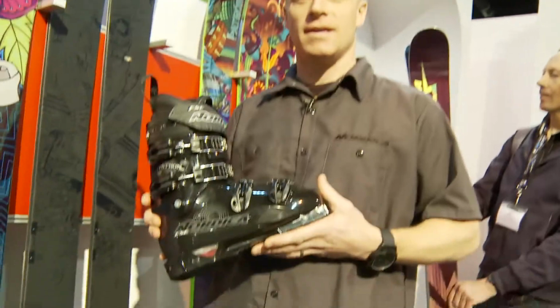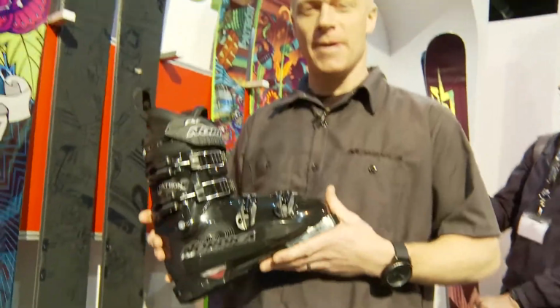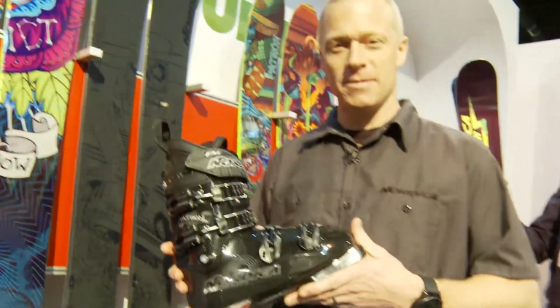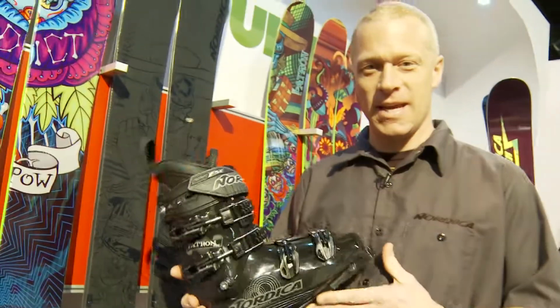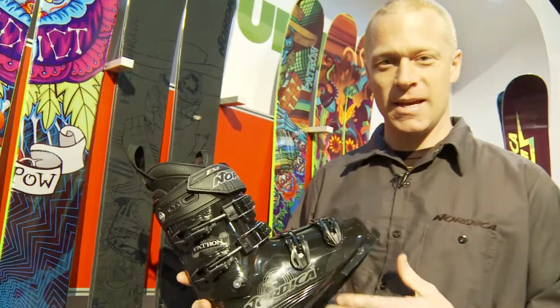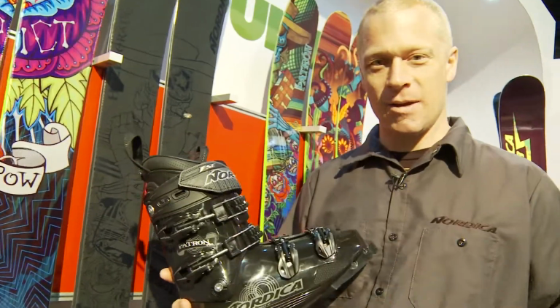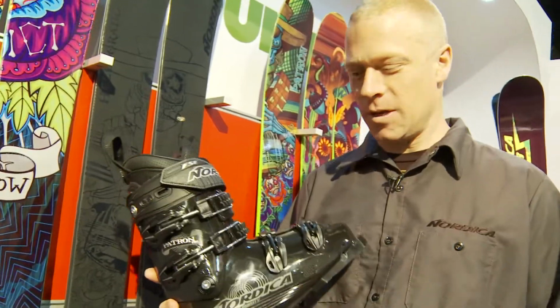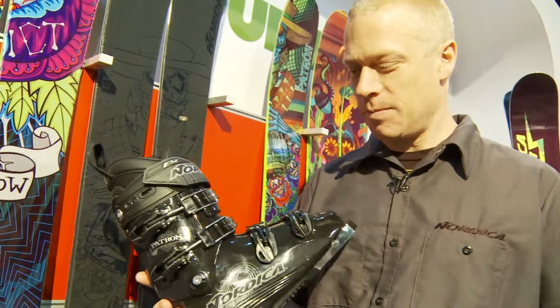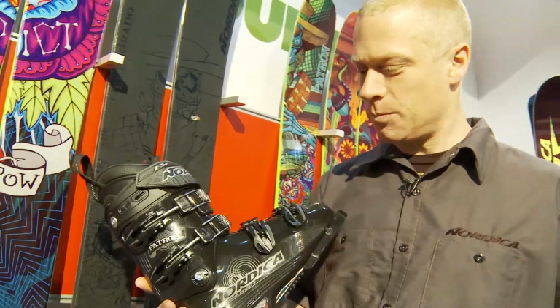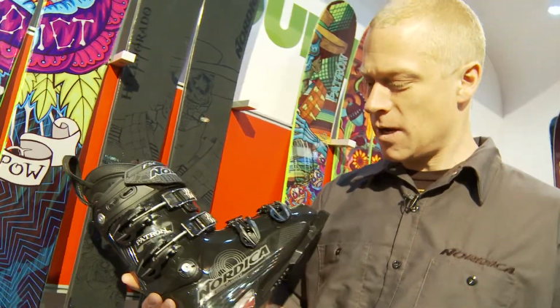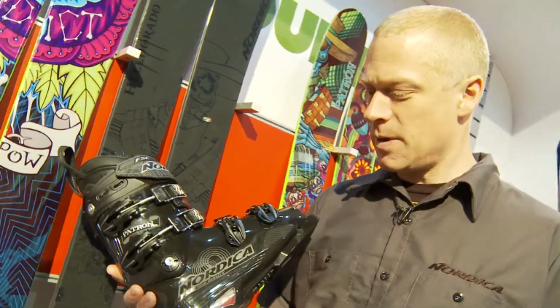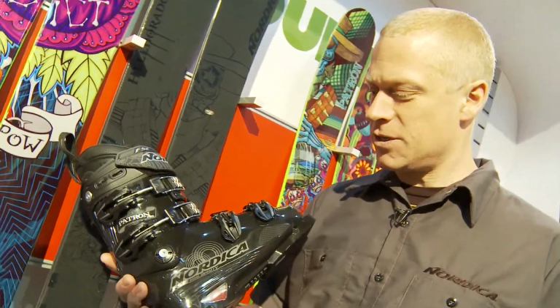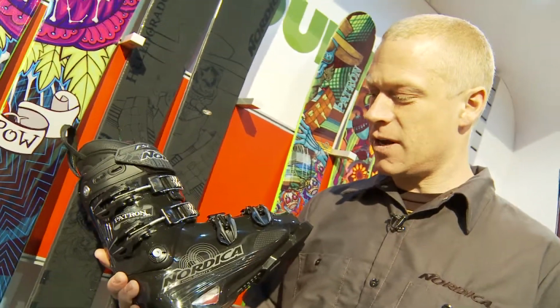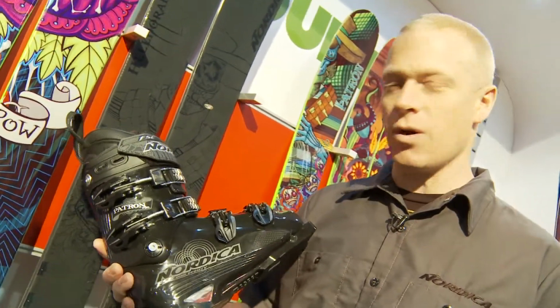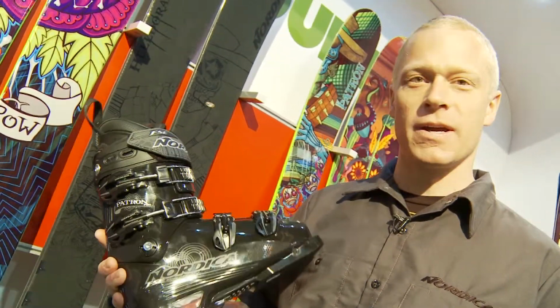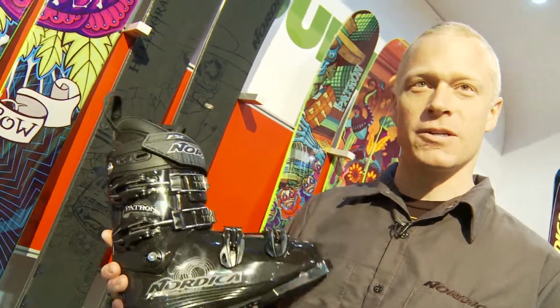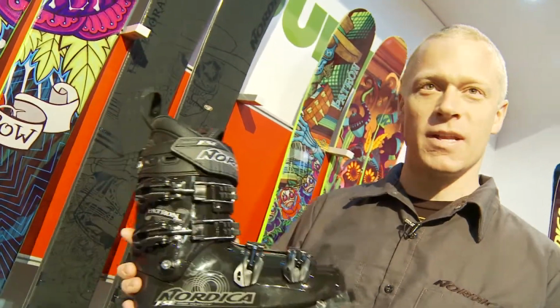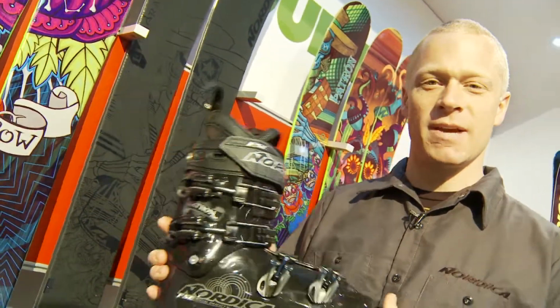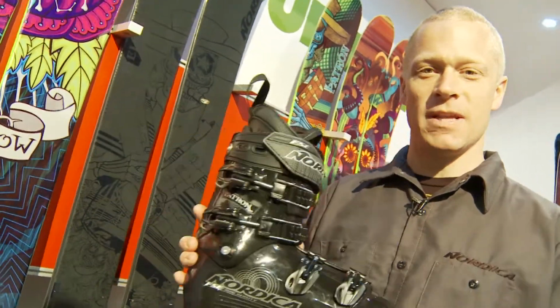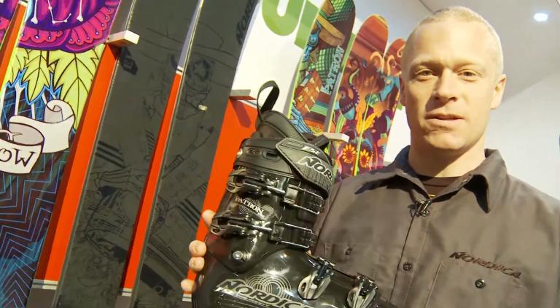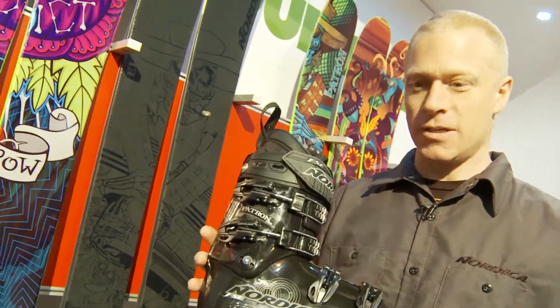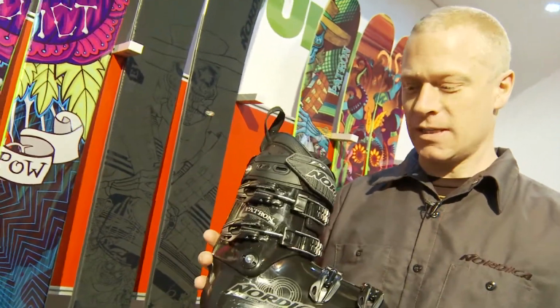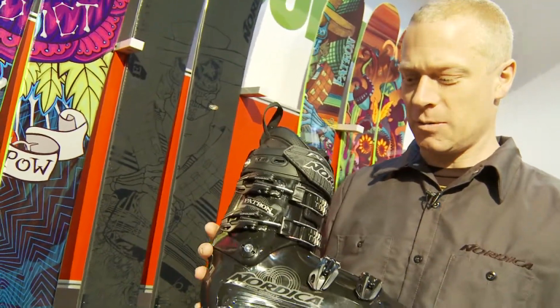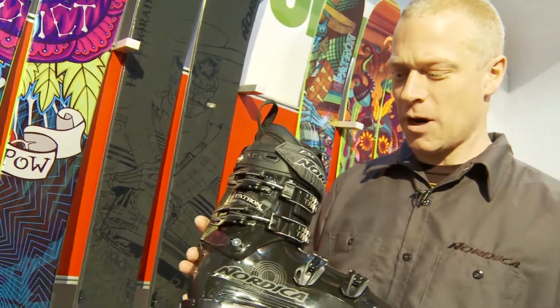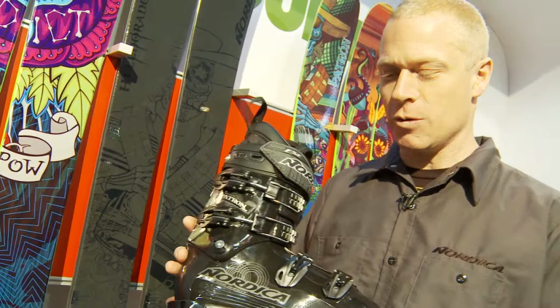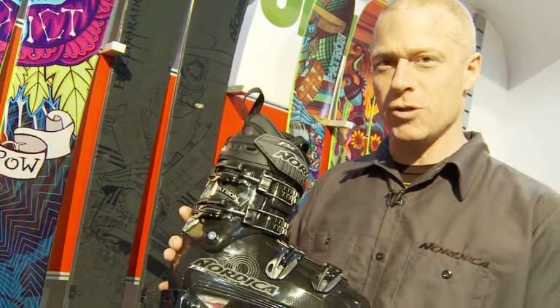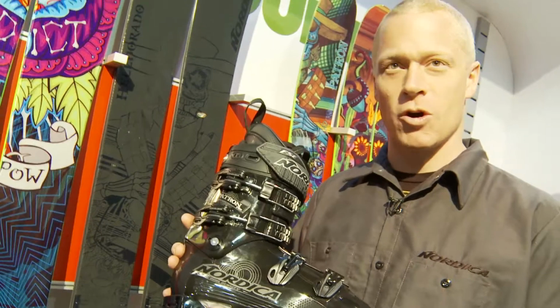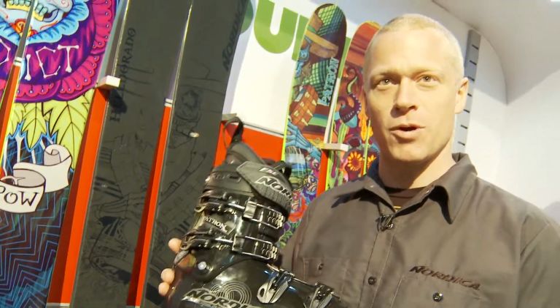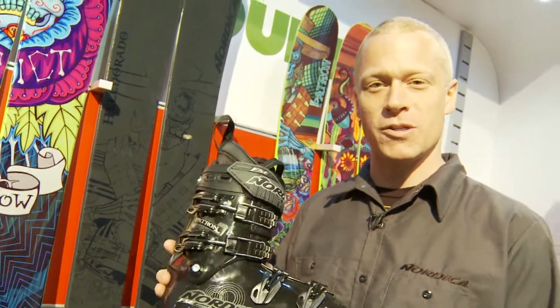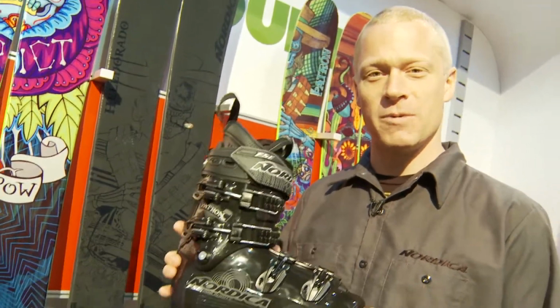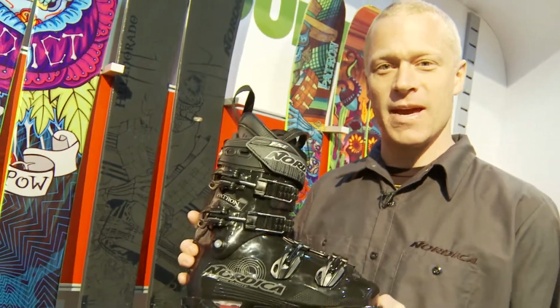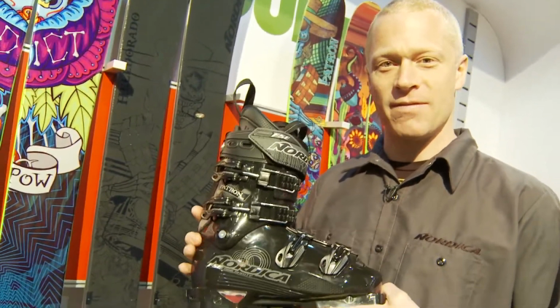Hi, my name is Andy Herr. I'm the product manager here at Nordica. Just wanted to take a minute to talk to you guys a little bit about our new Patron Pro Ski Boot.